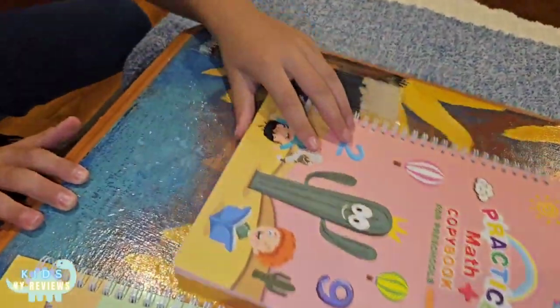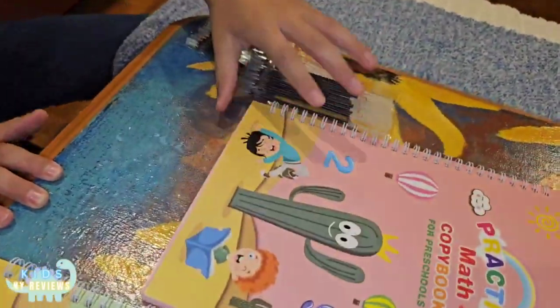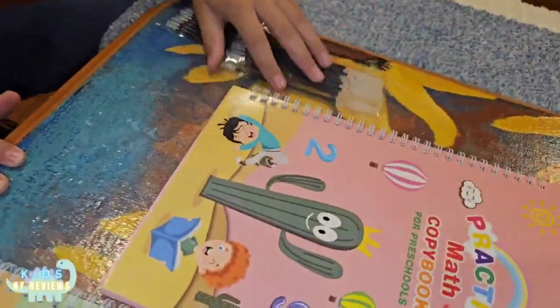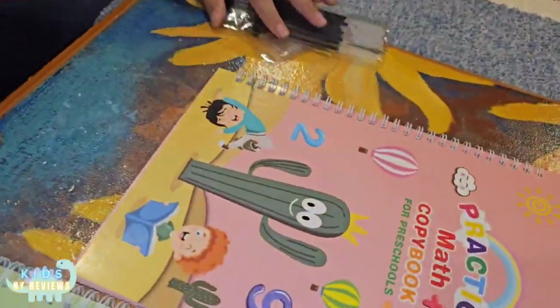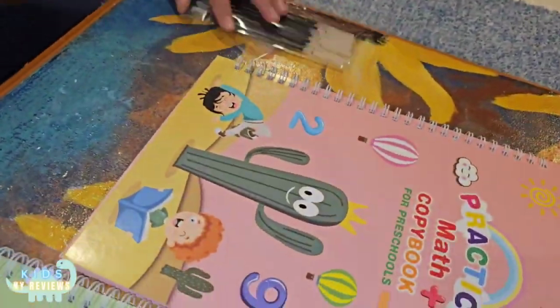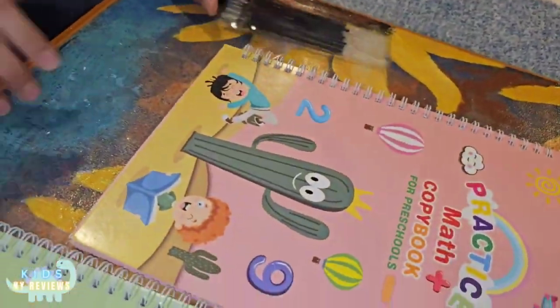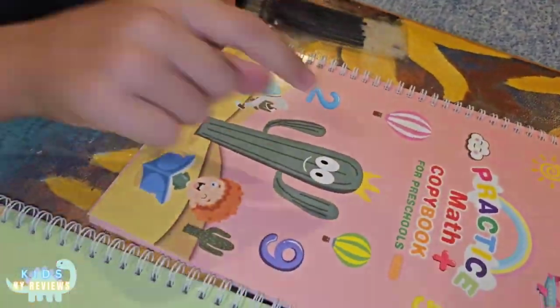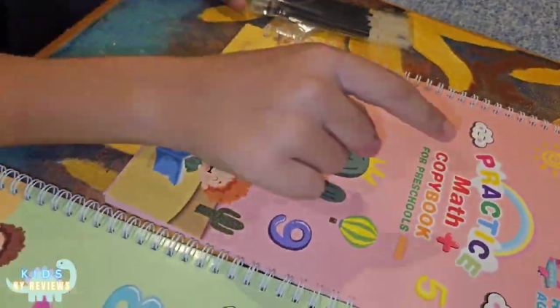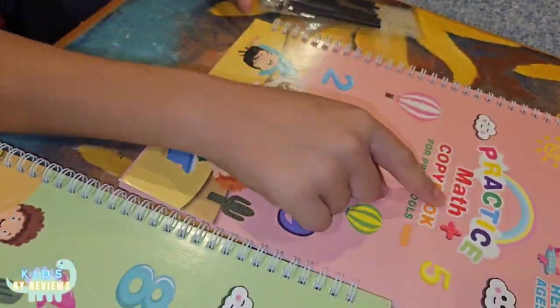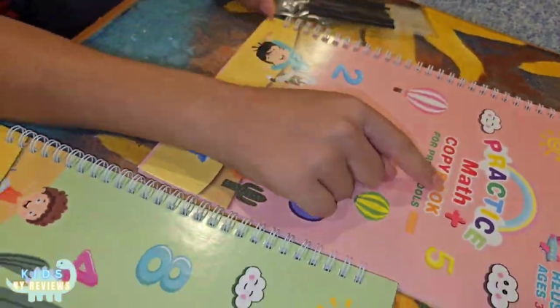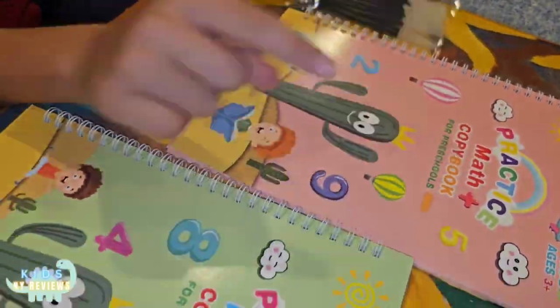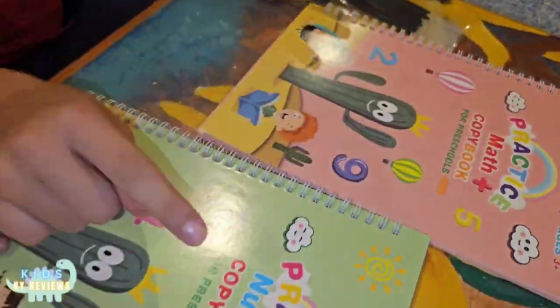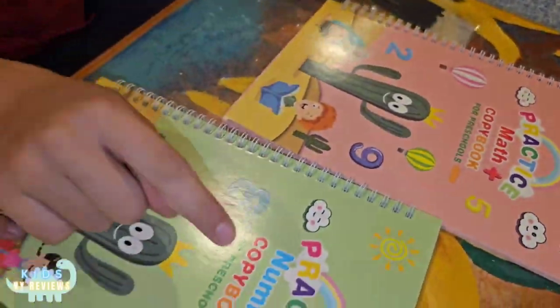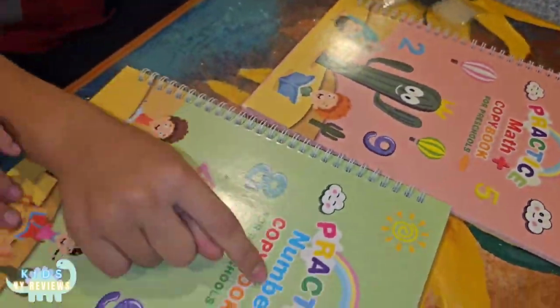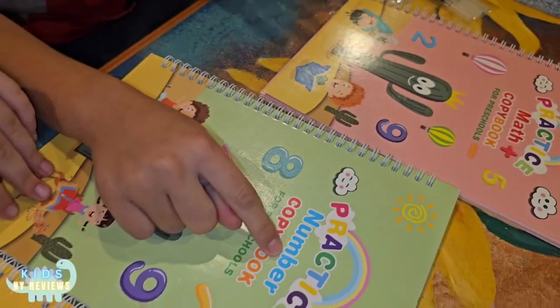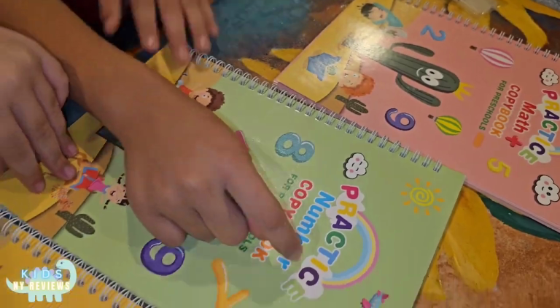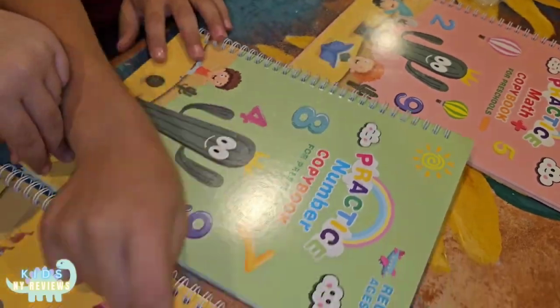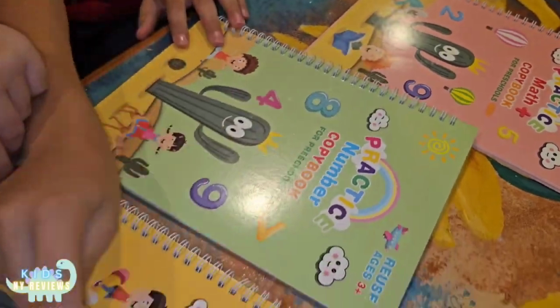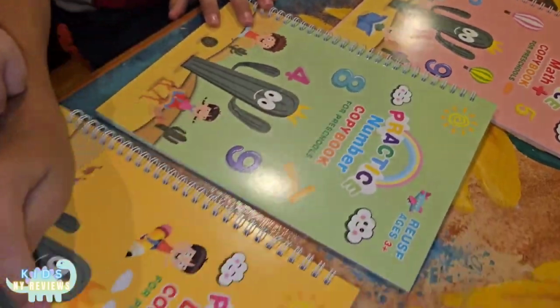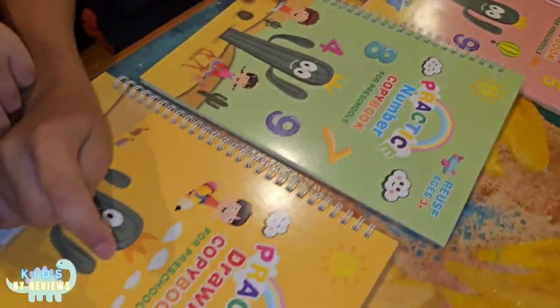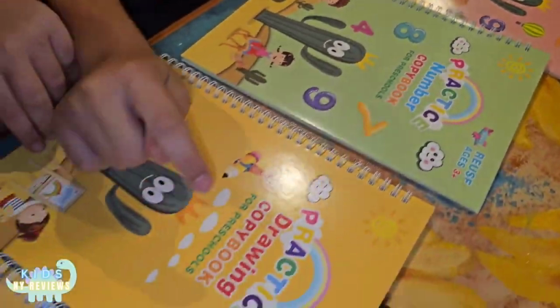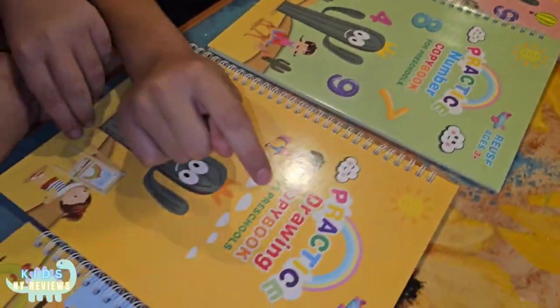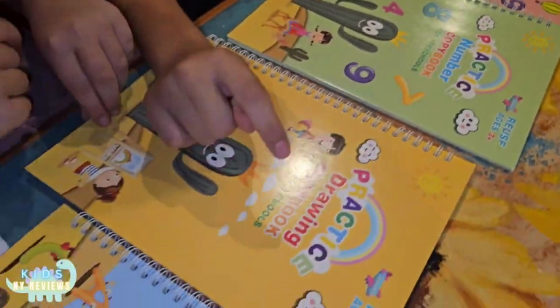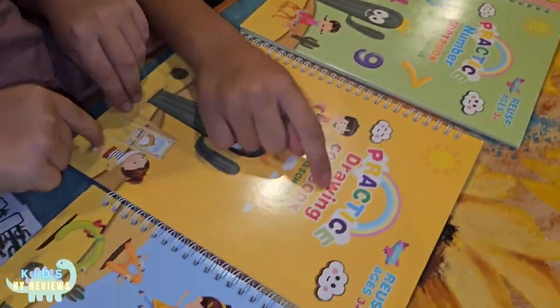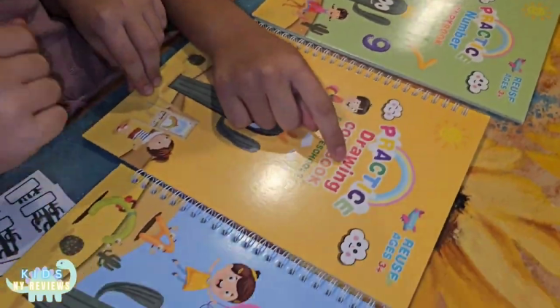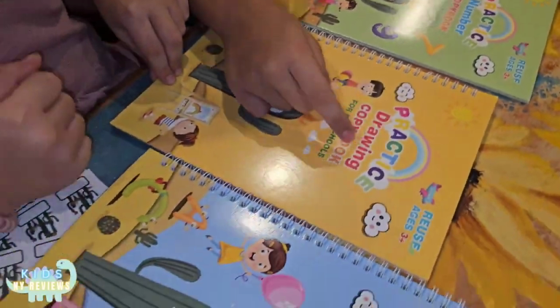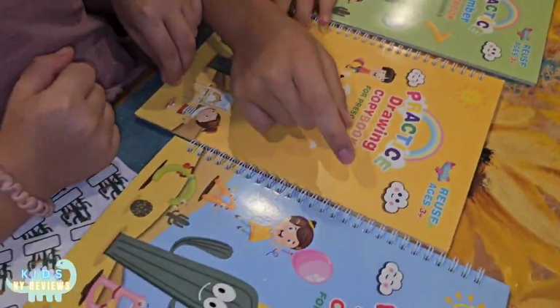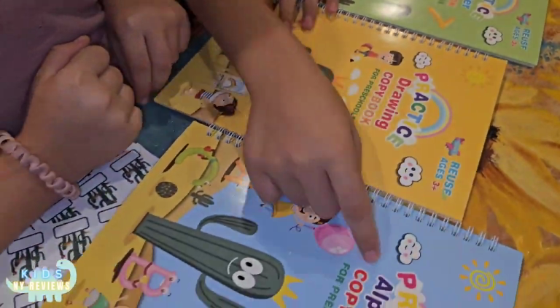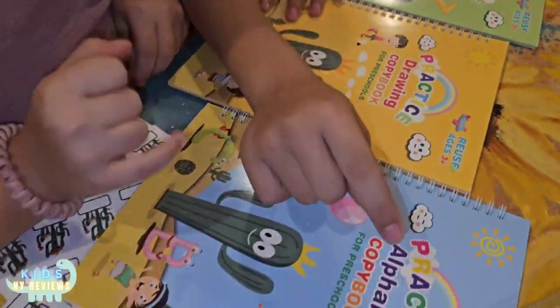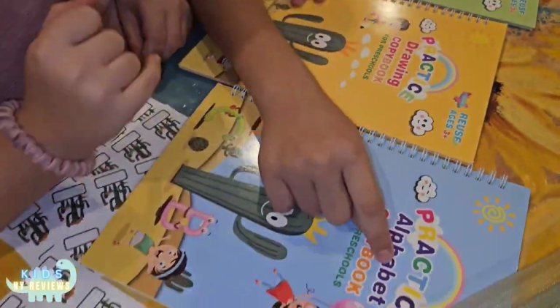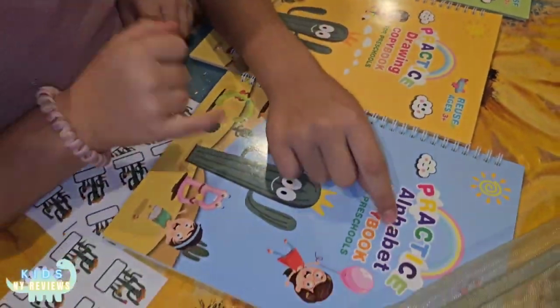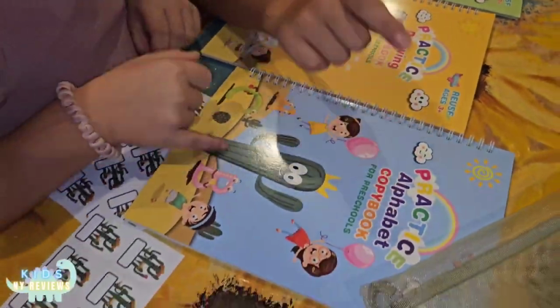We have math, we have number, we have drawing, and we have alphabet.